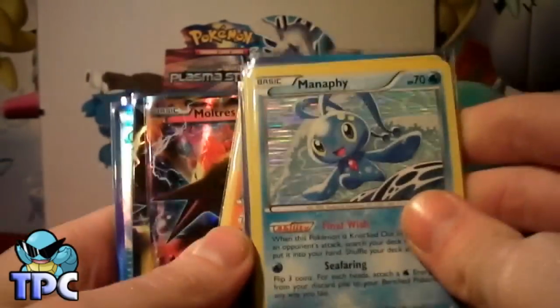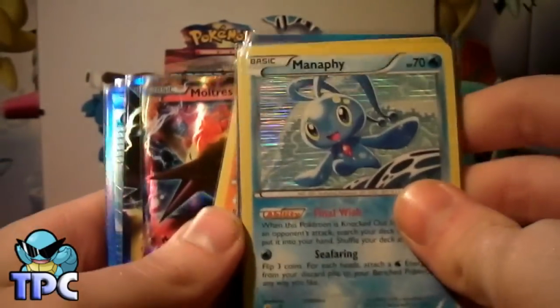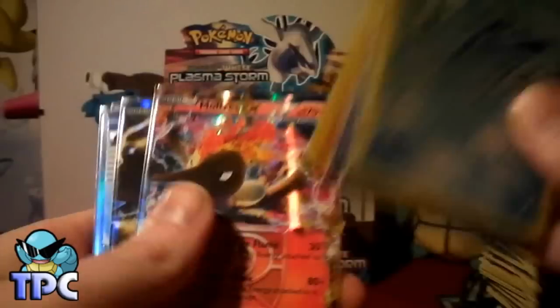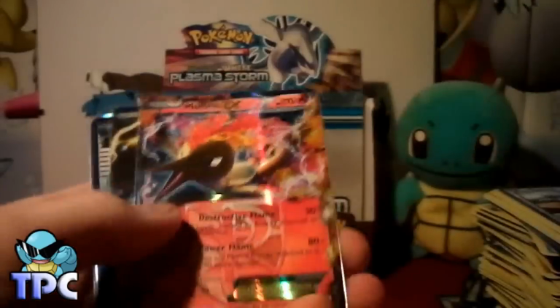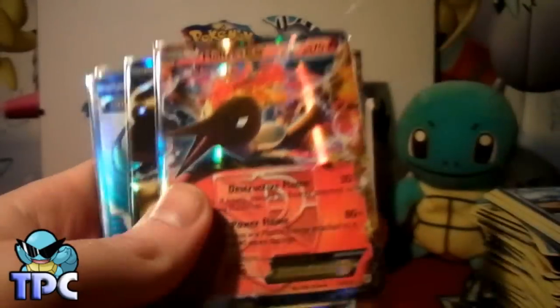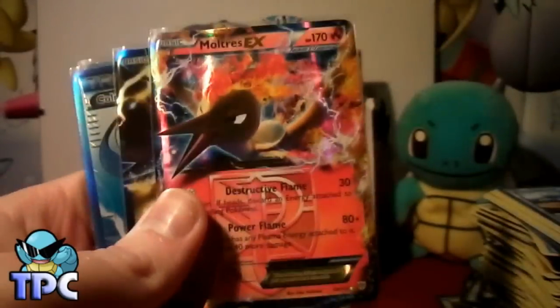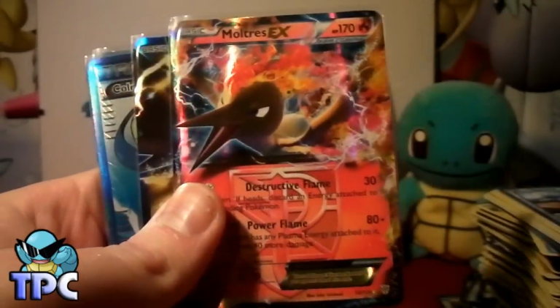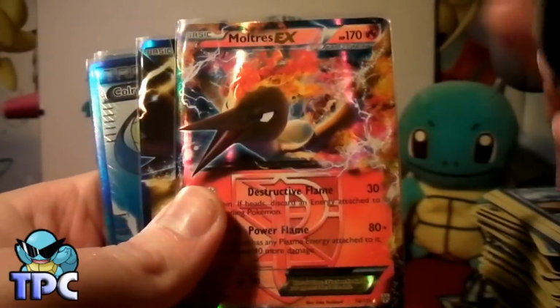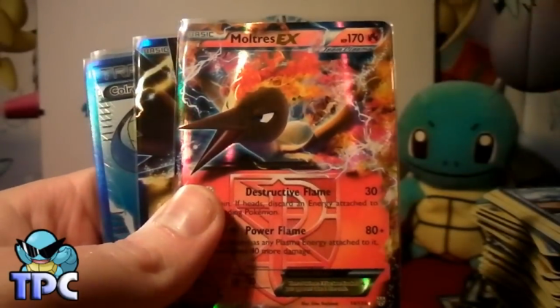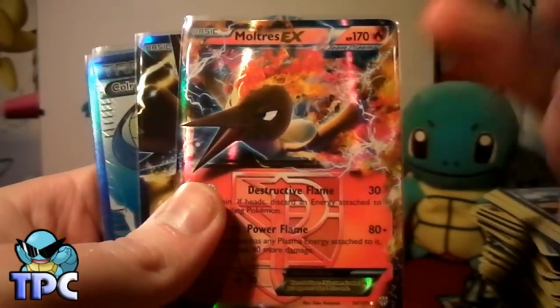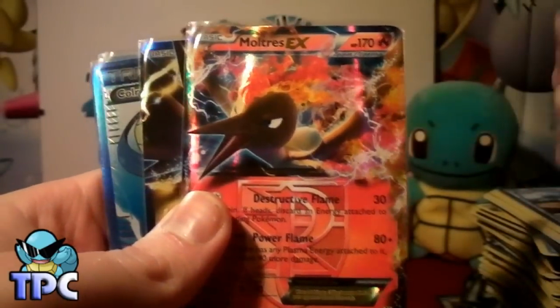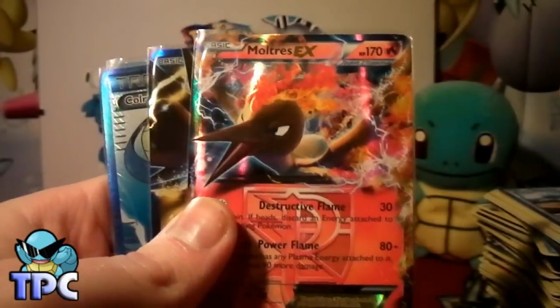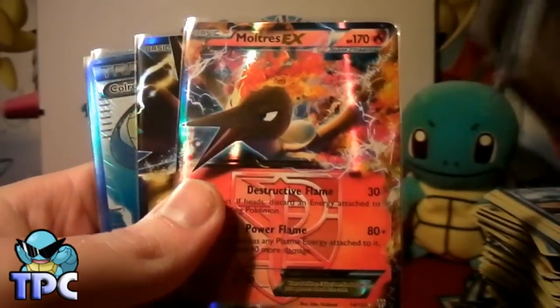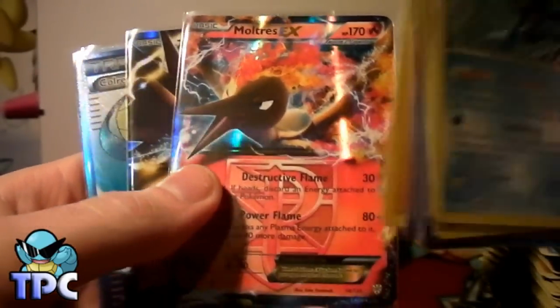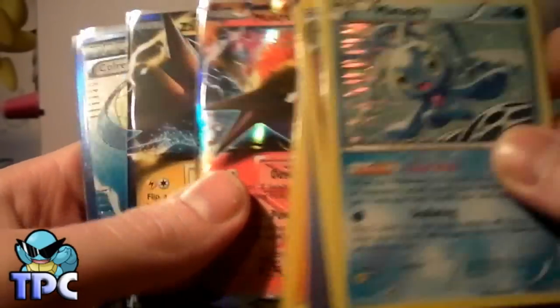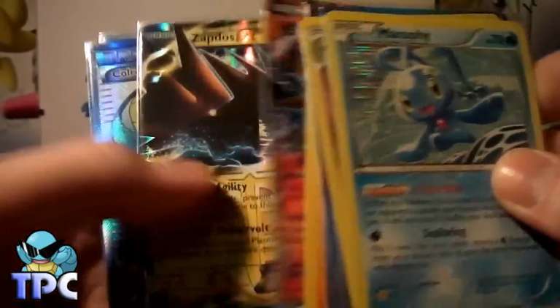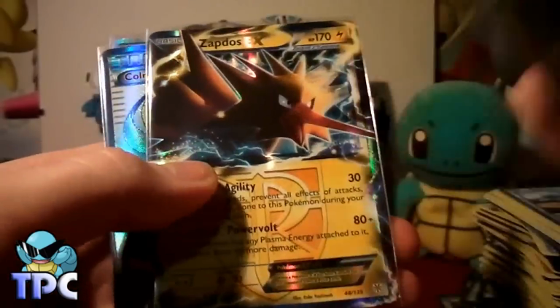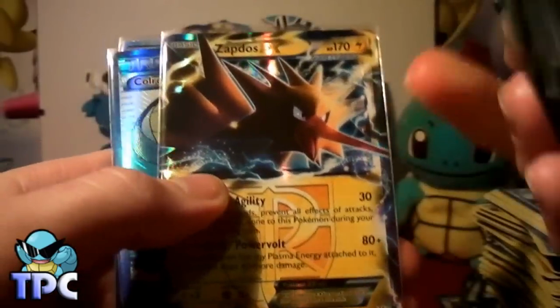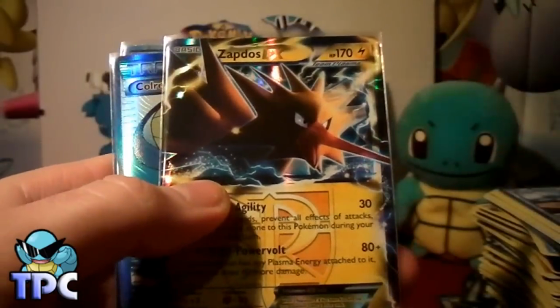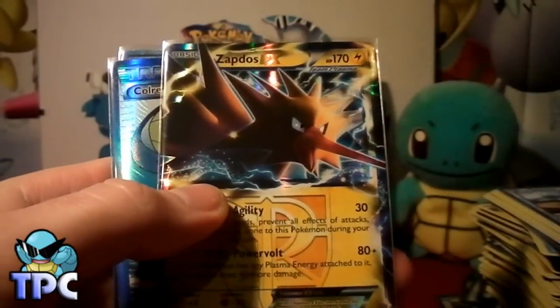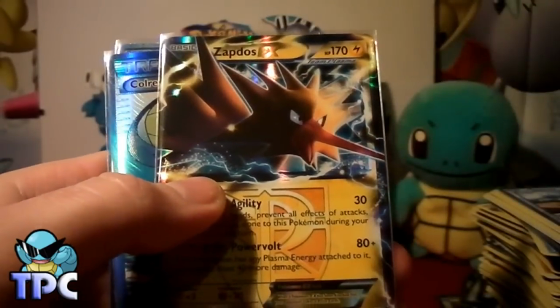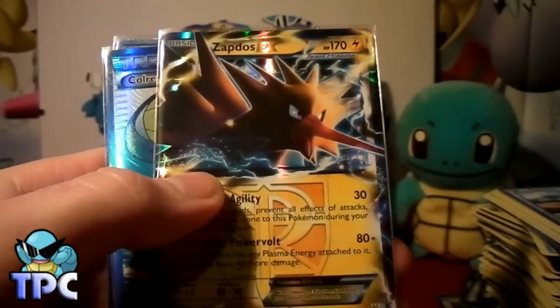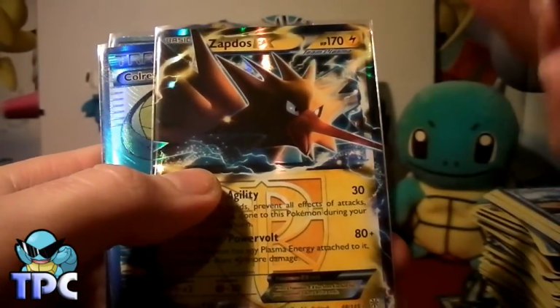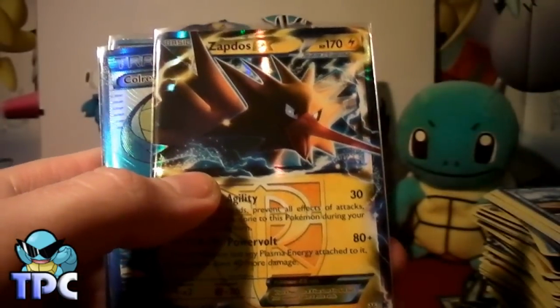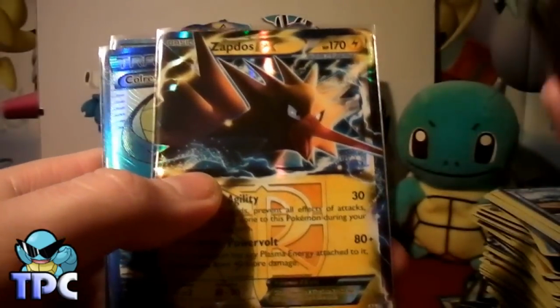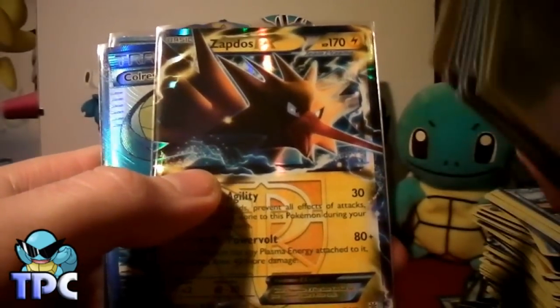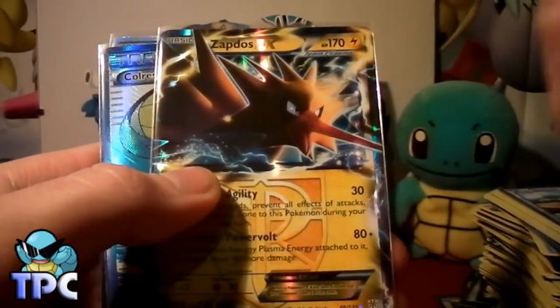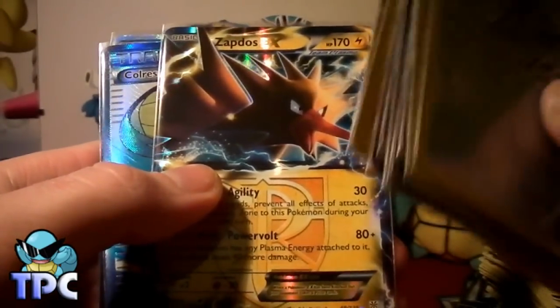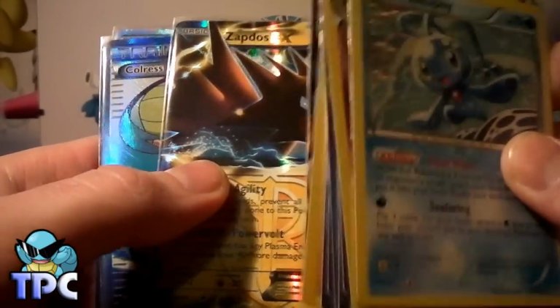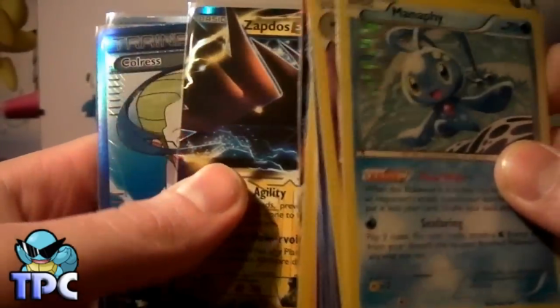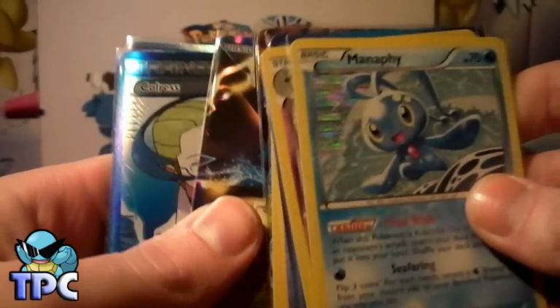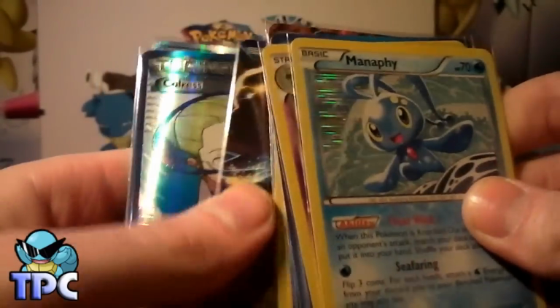EX wise, we've got a Moltres EX which is awesome because I need that, and a Zapdos EX which I definitely need, so no doubles there.